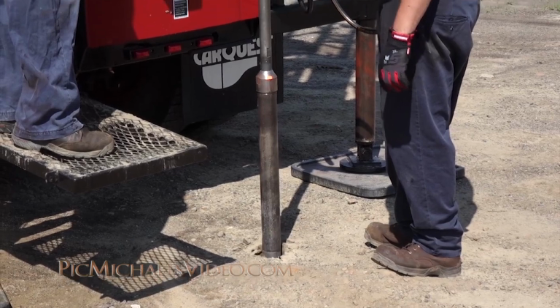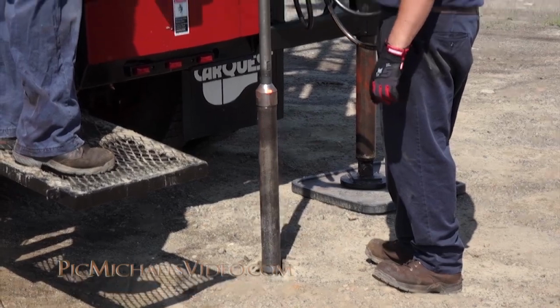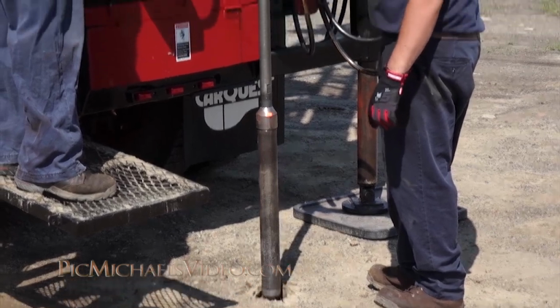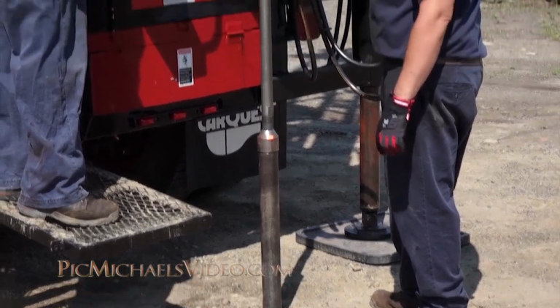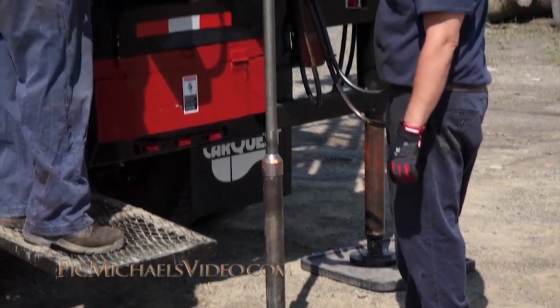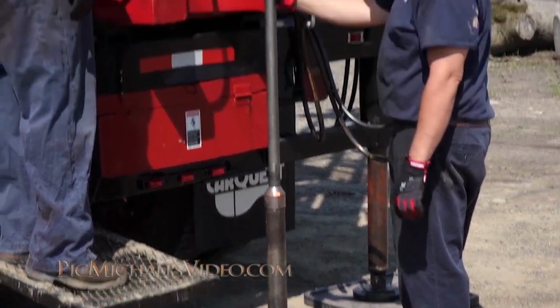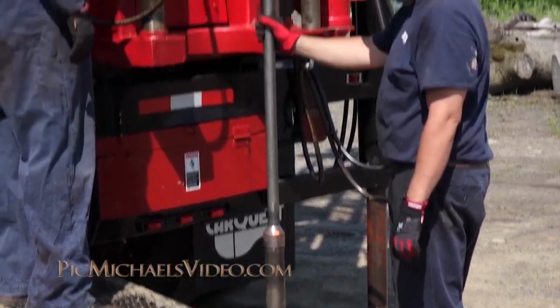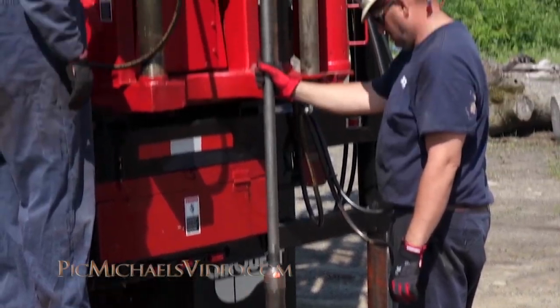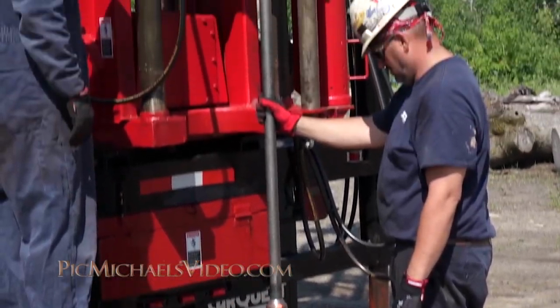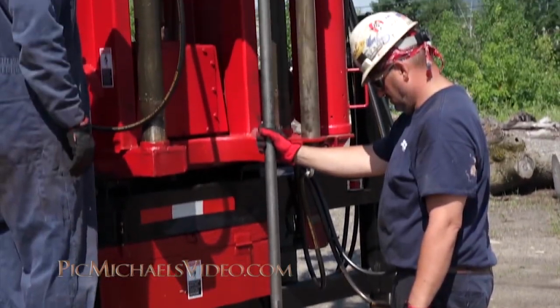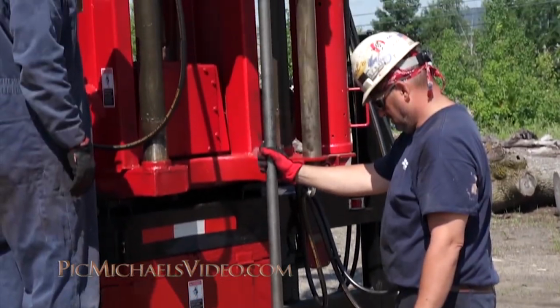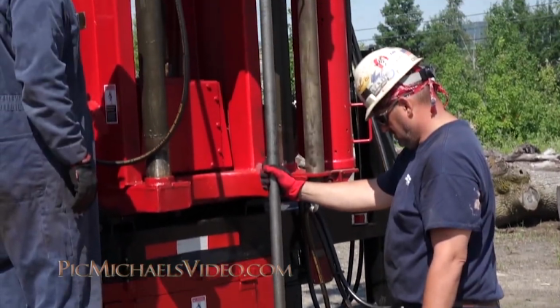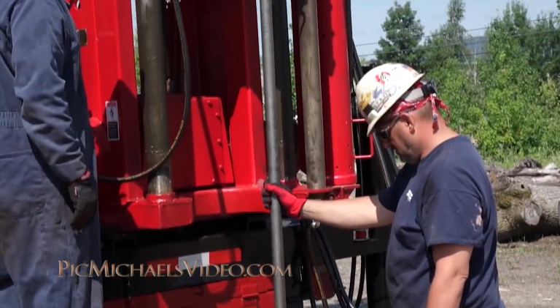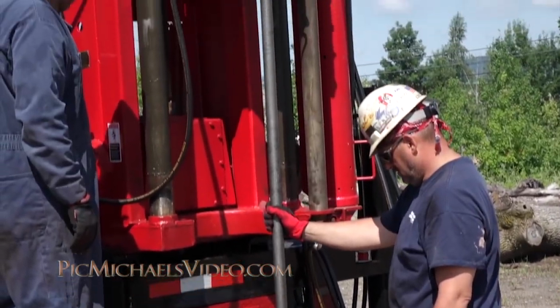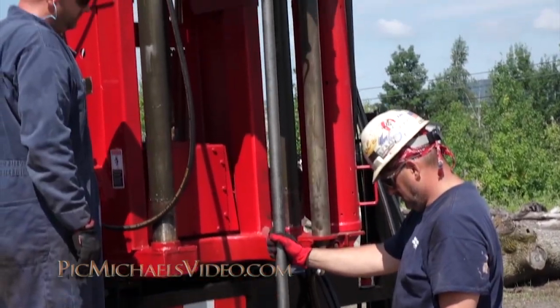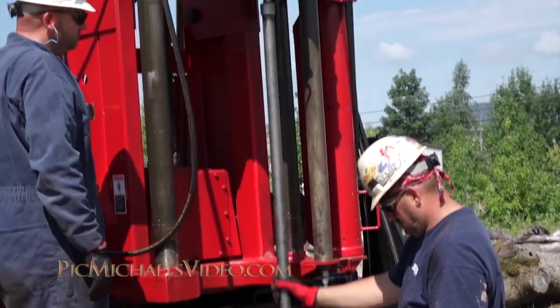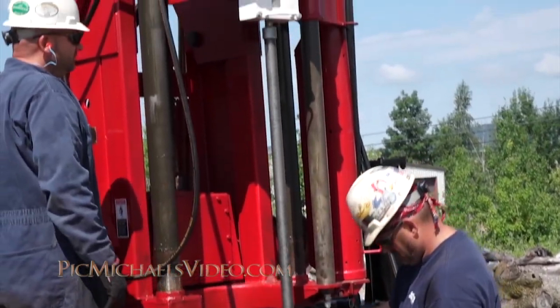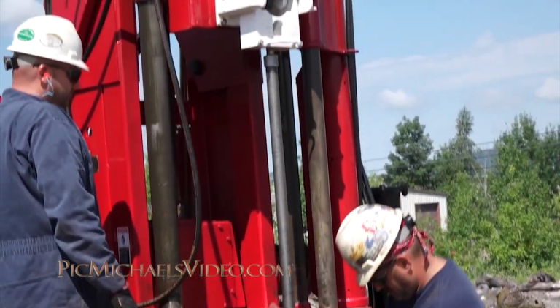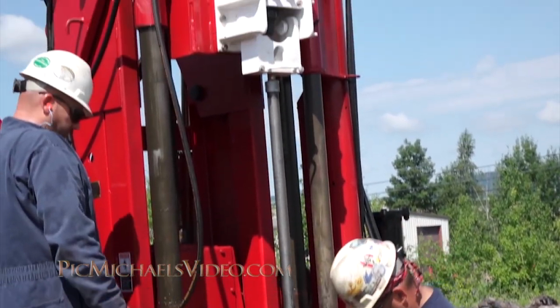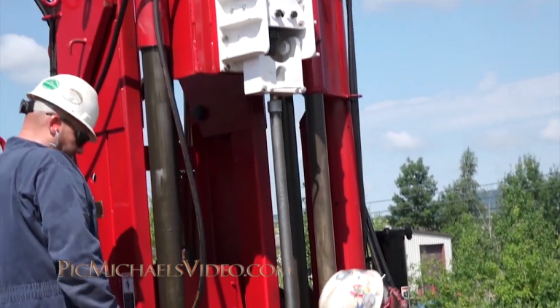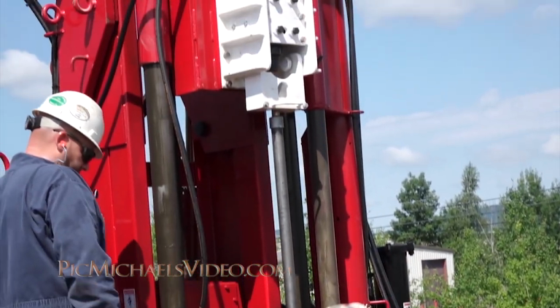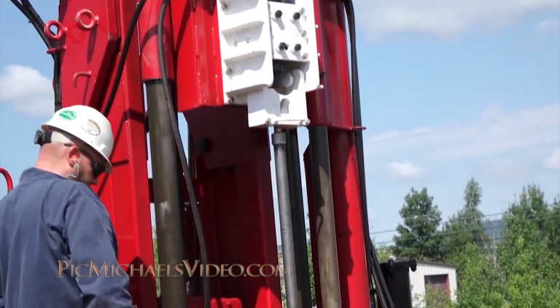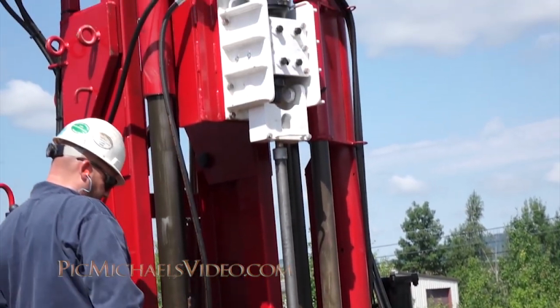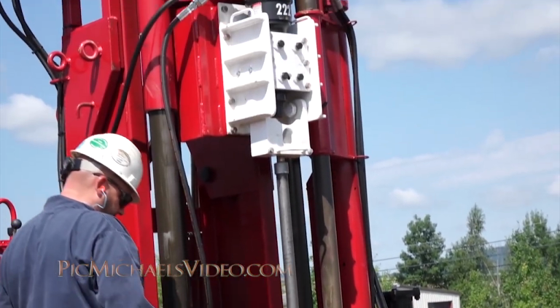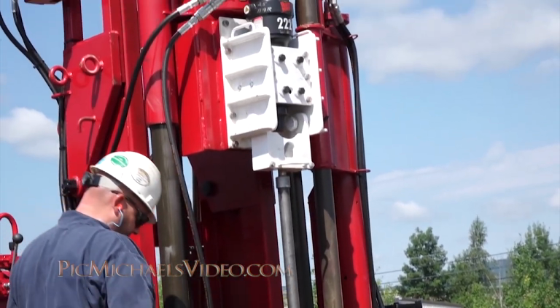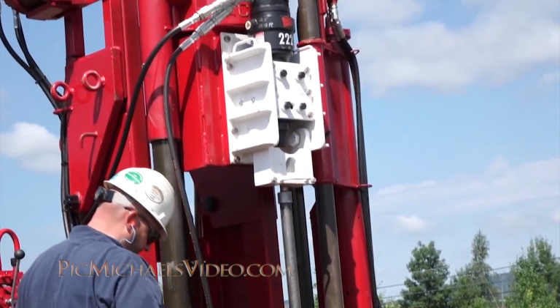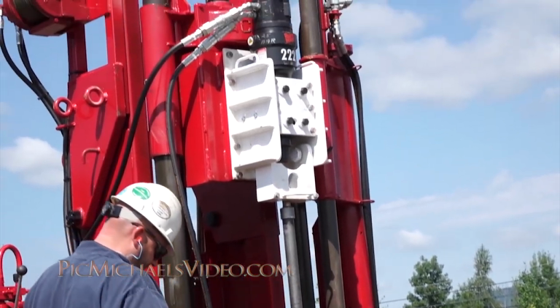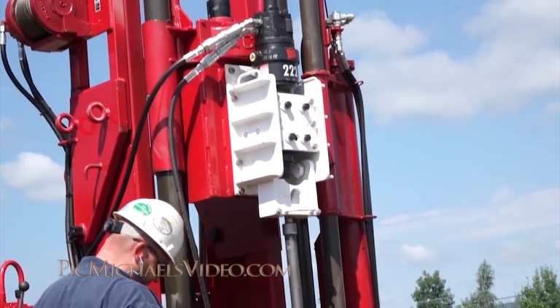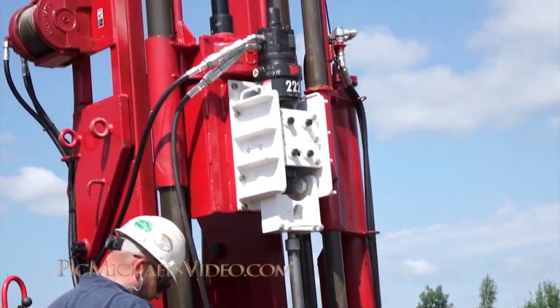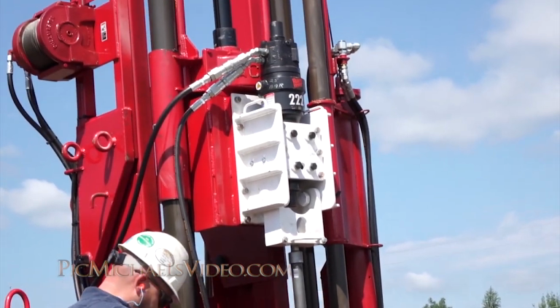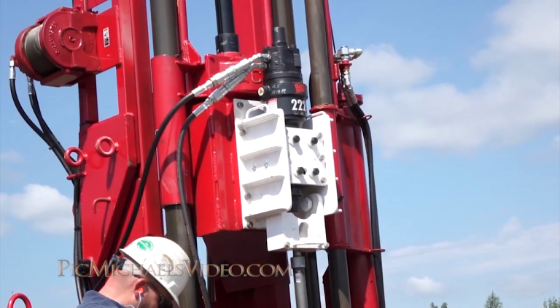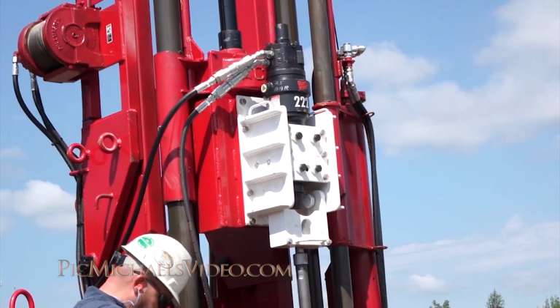The Acker AD2 has over 20,000 pounds of retraction force.